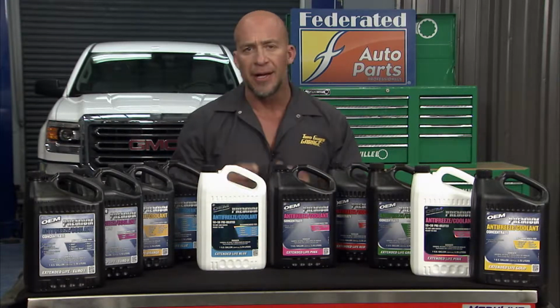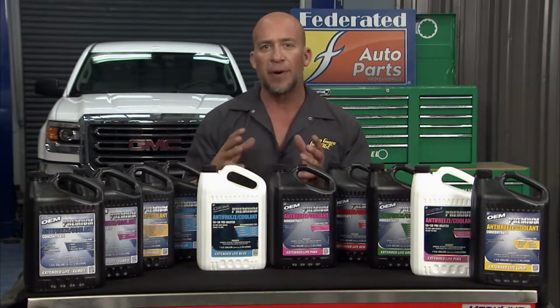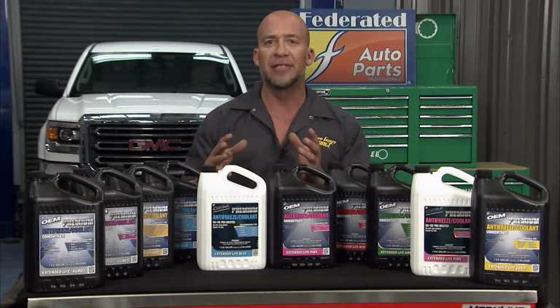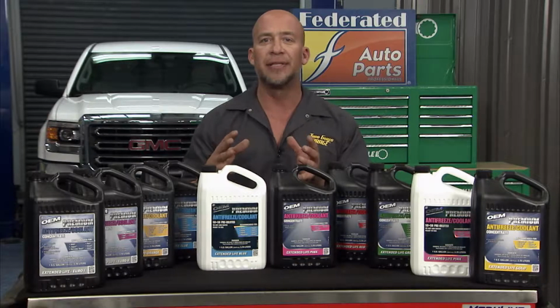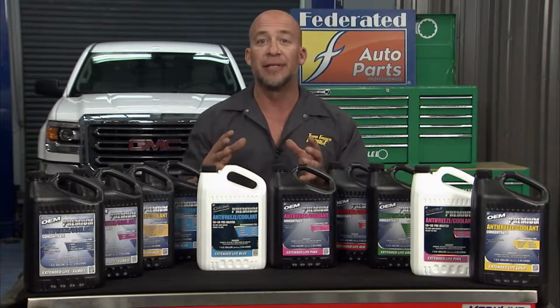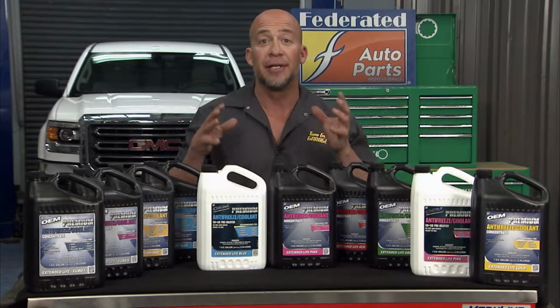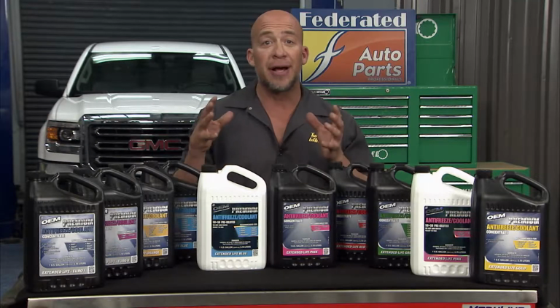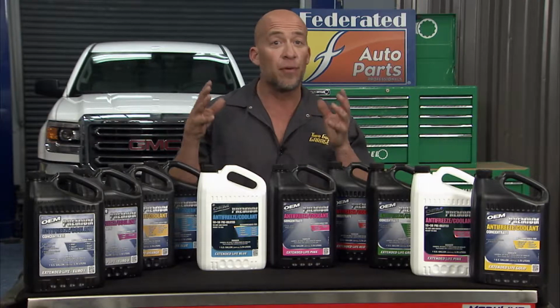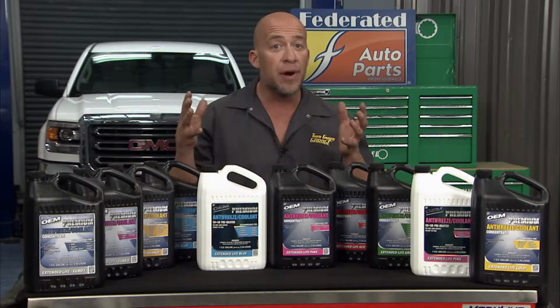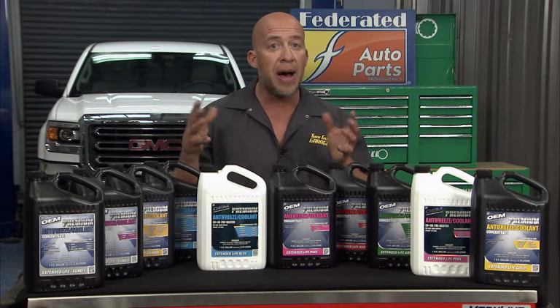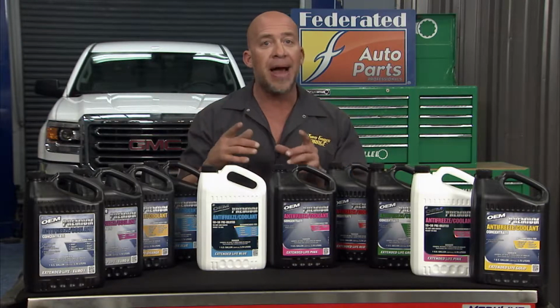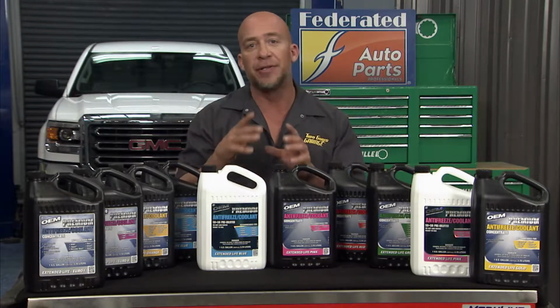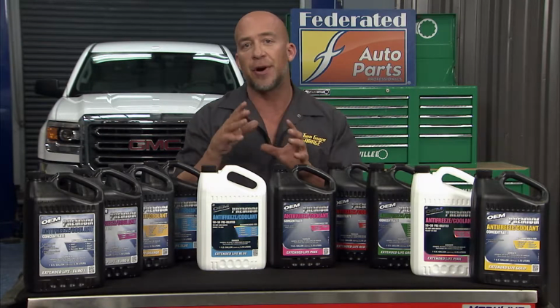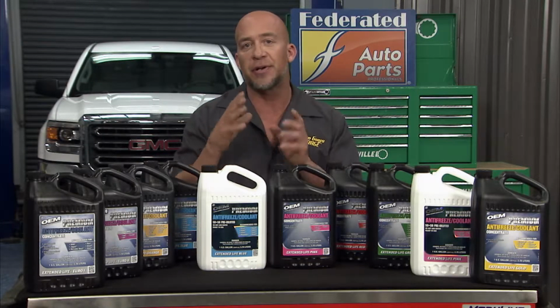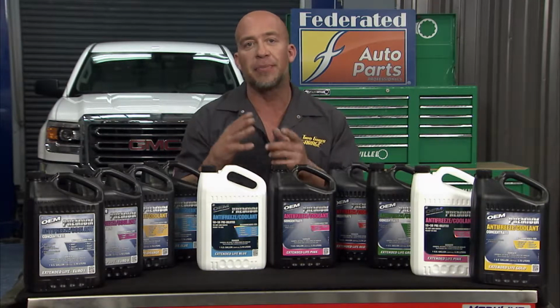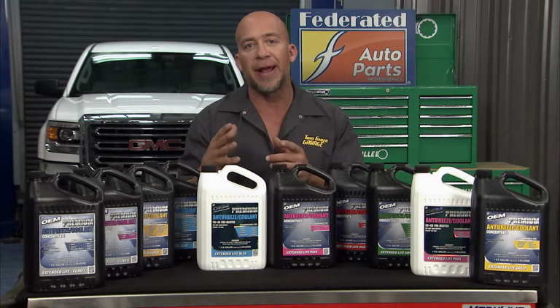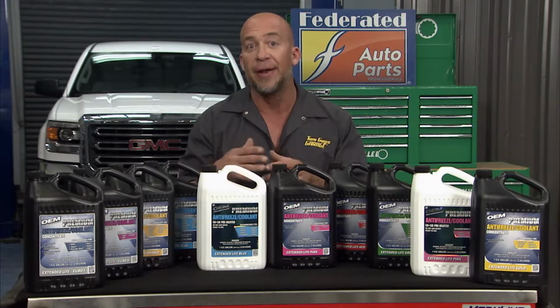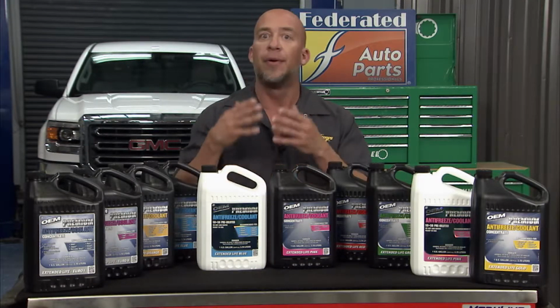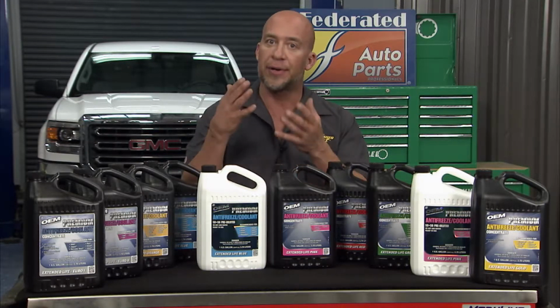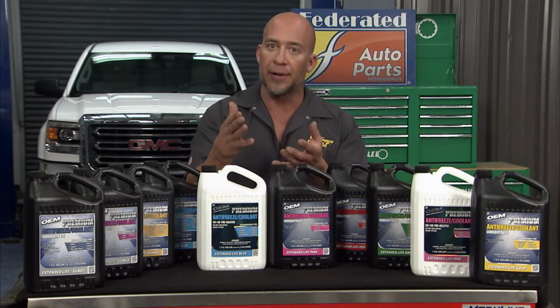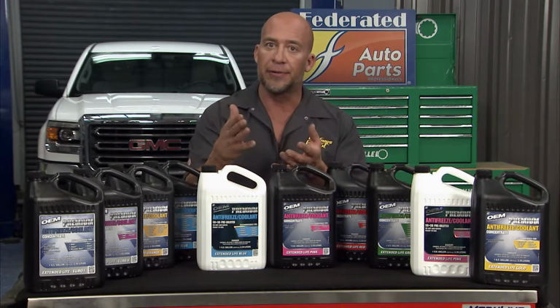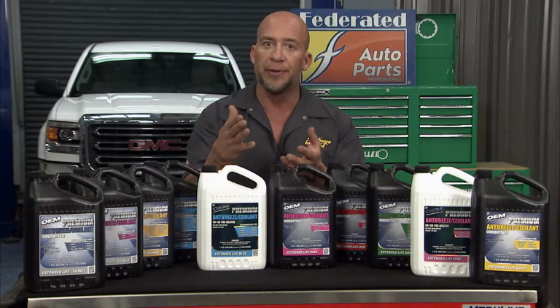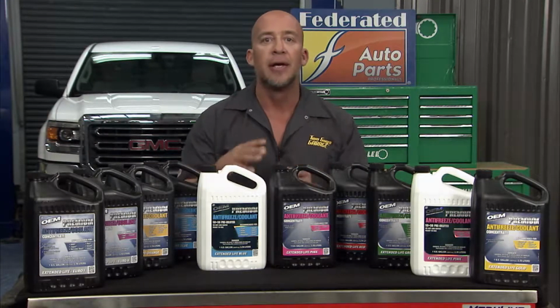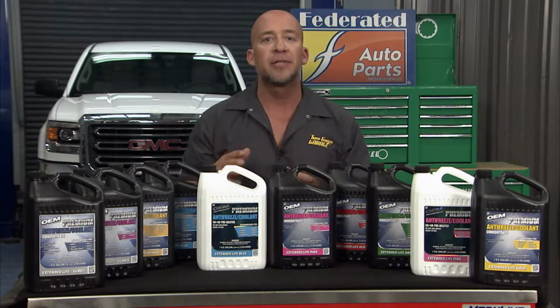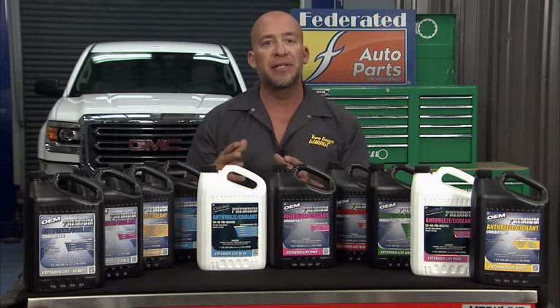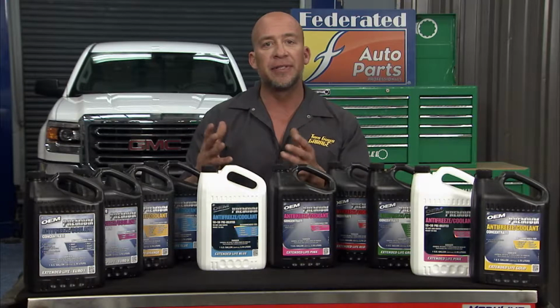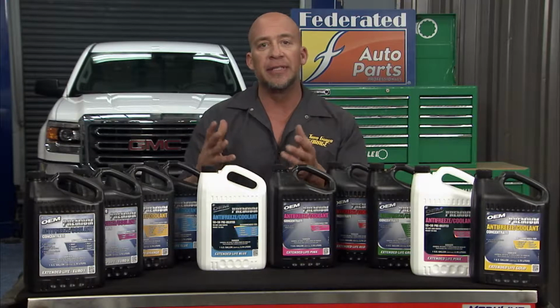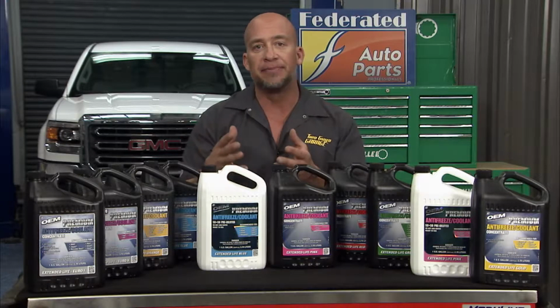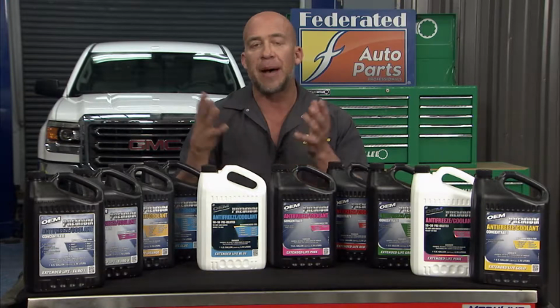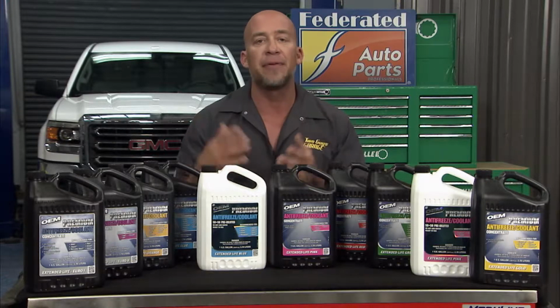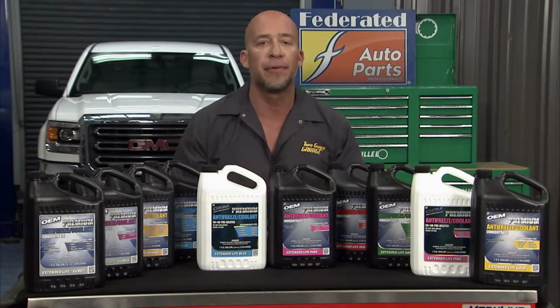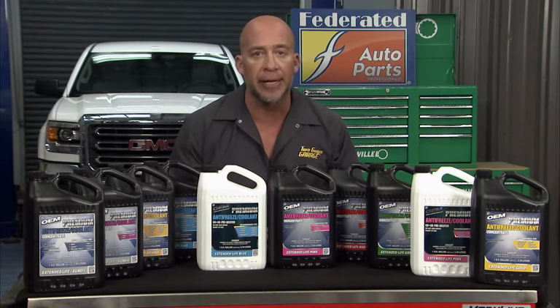What this means is you don't have to worry about matching your car's current brand or color of coolant, especially if you just need to top off your radiator.